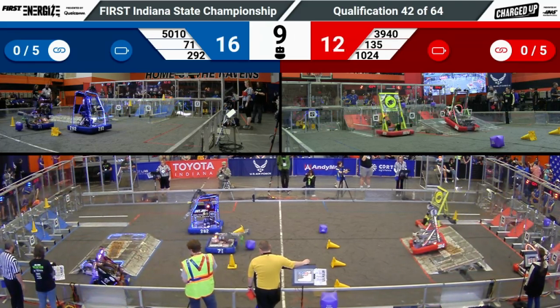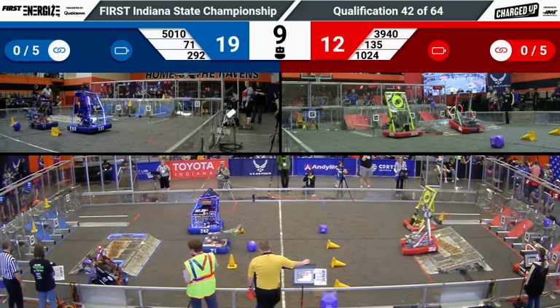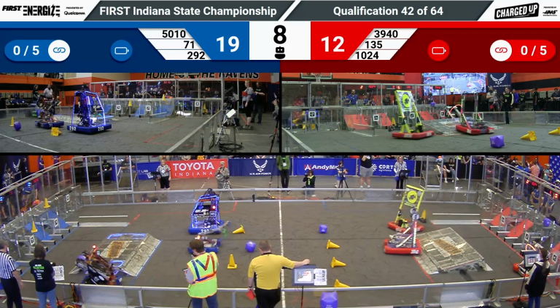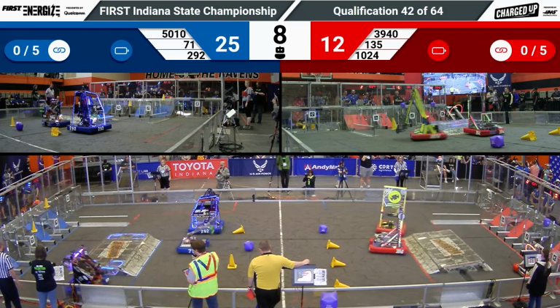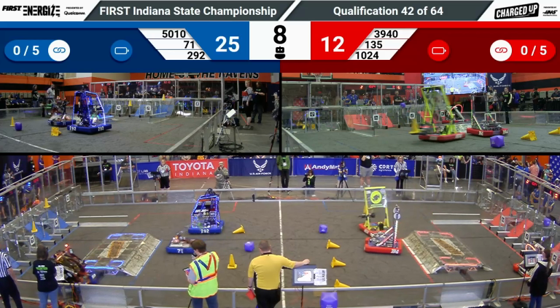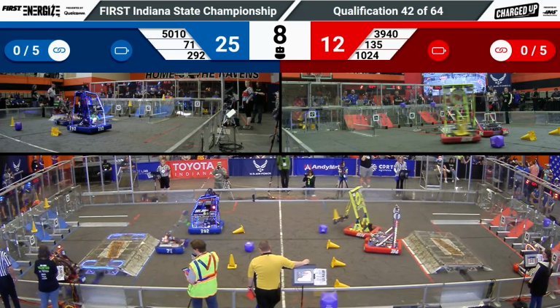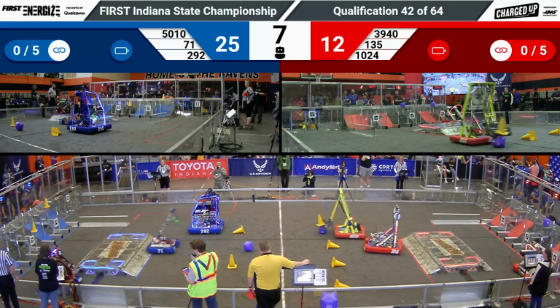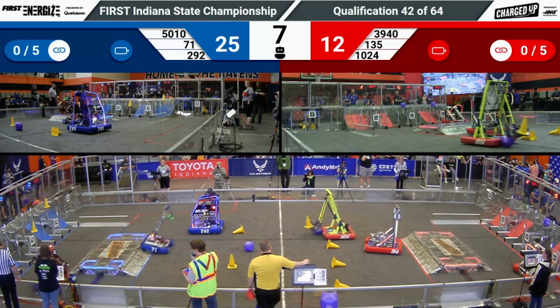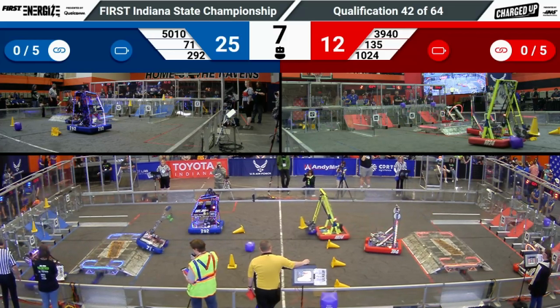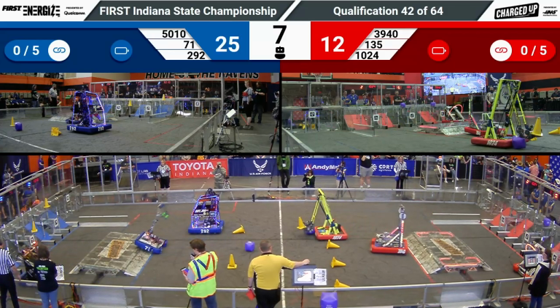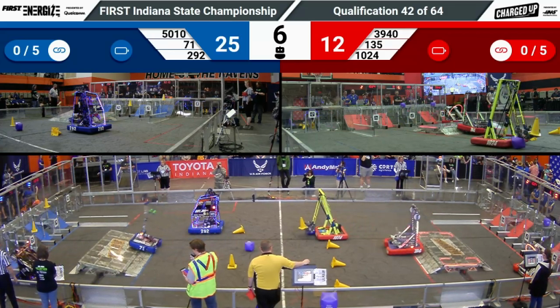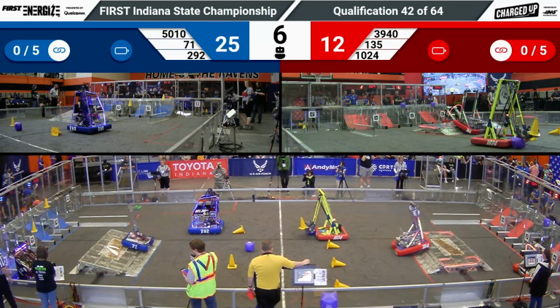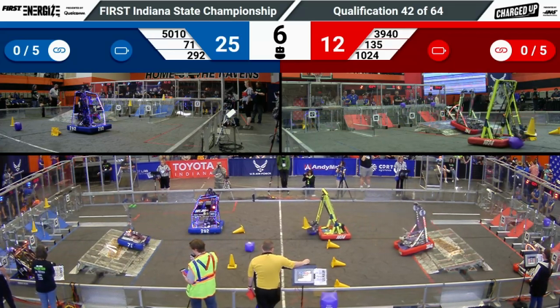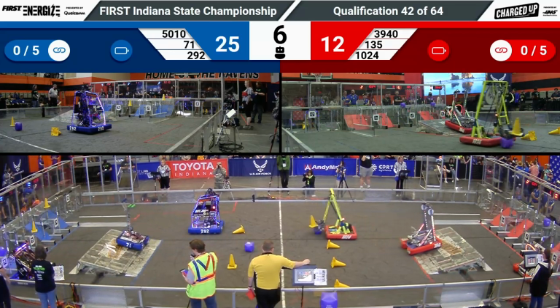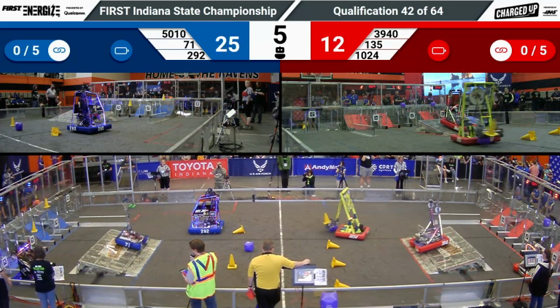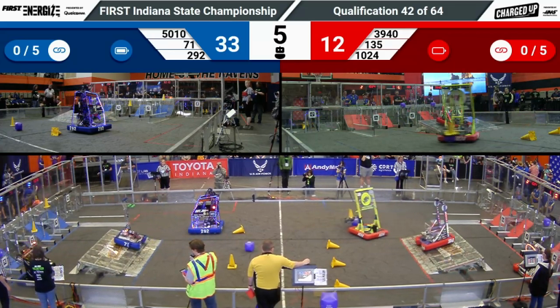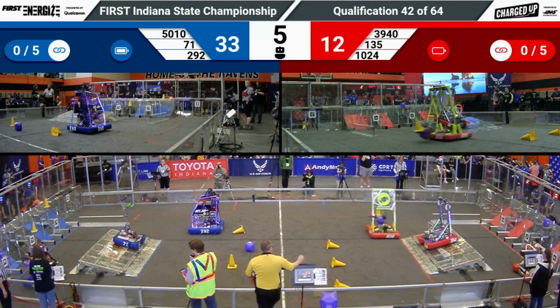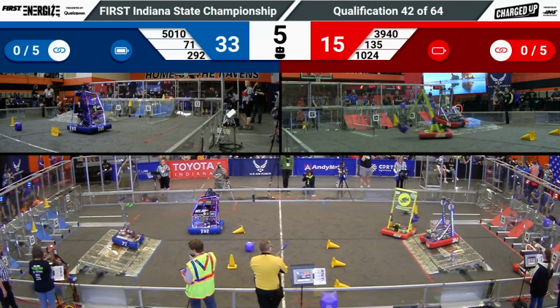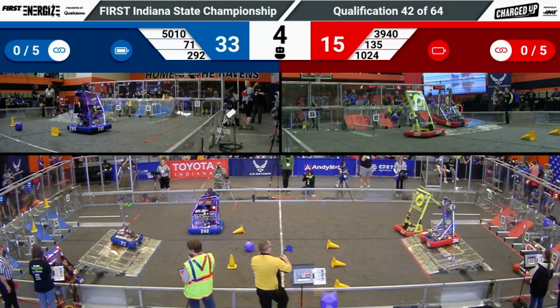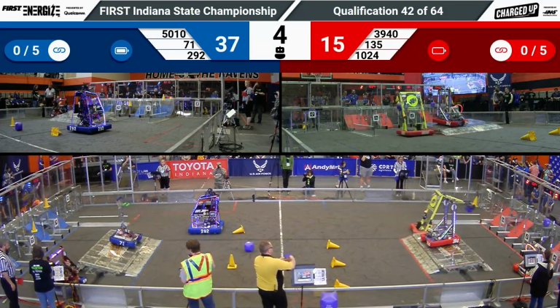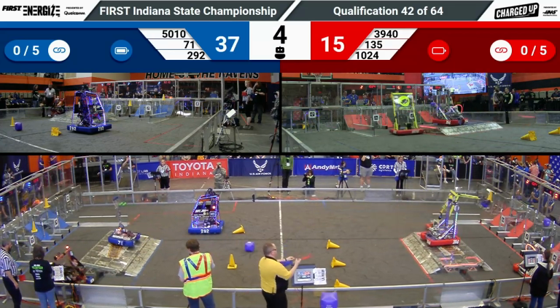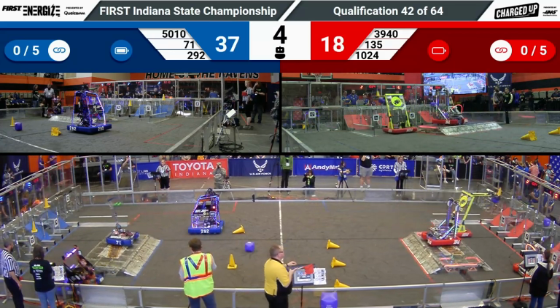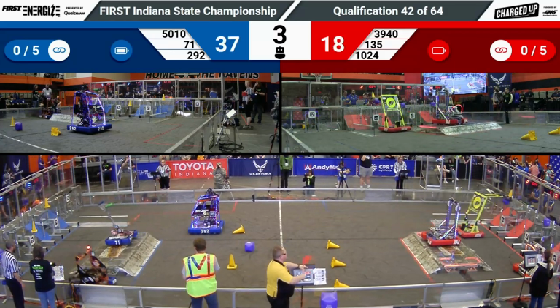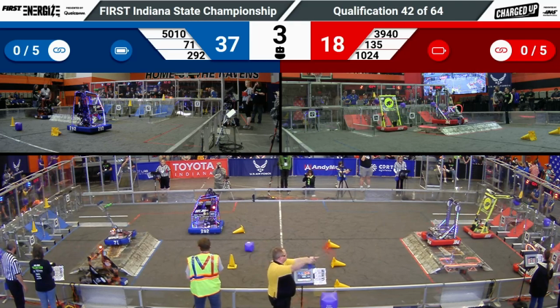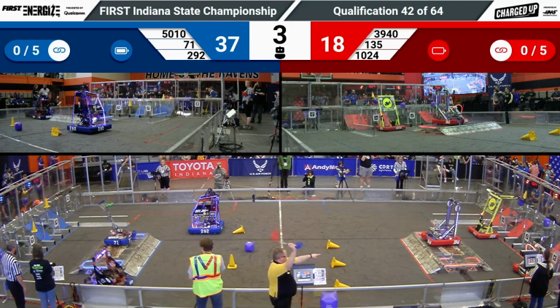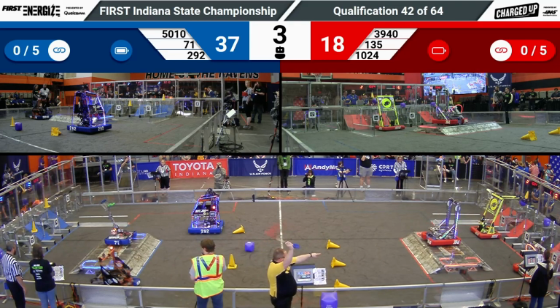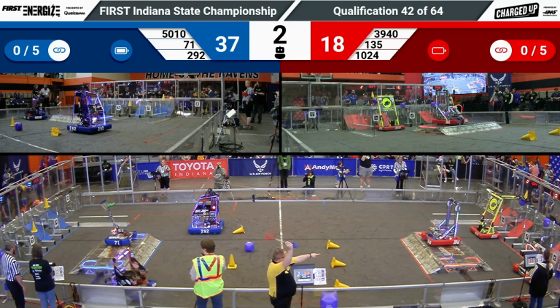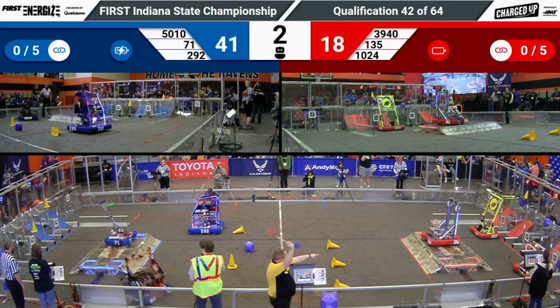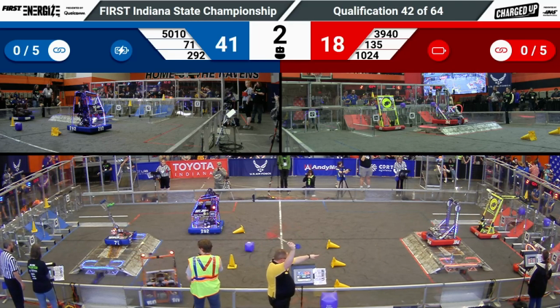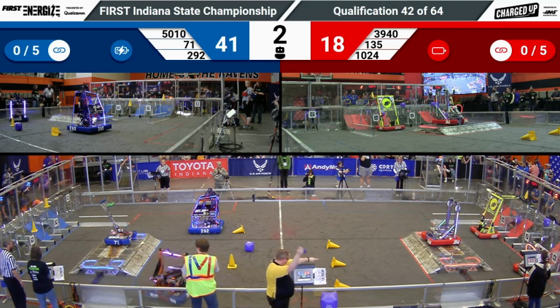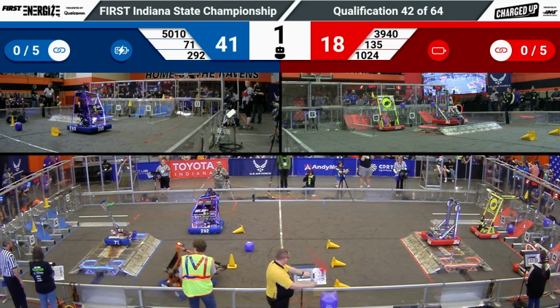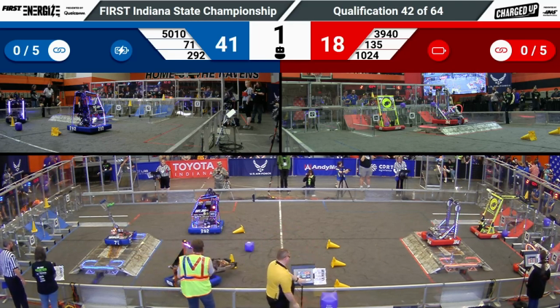Tiger Dynasty is going to start strong, grabbing that cube and launching it shortly into that grid.